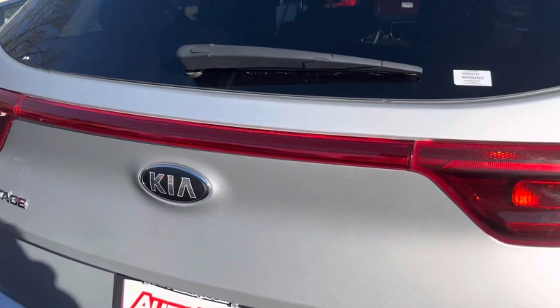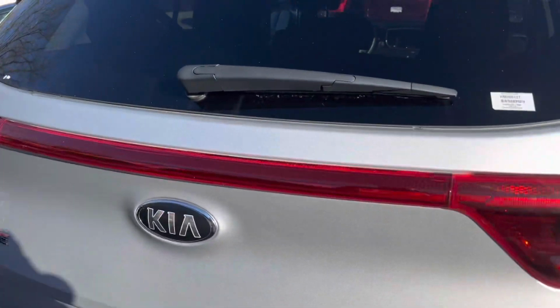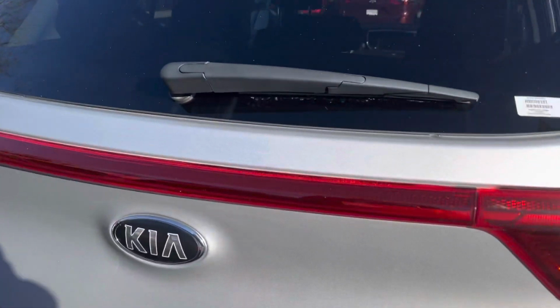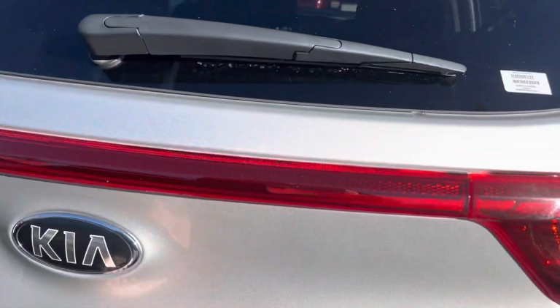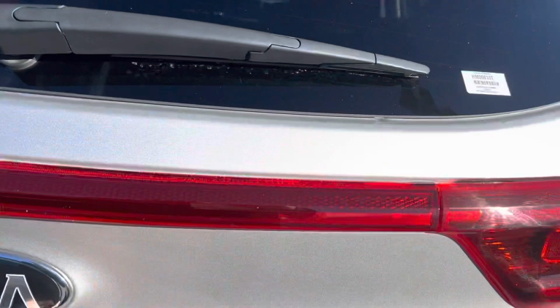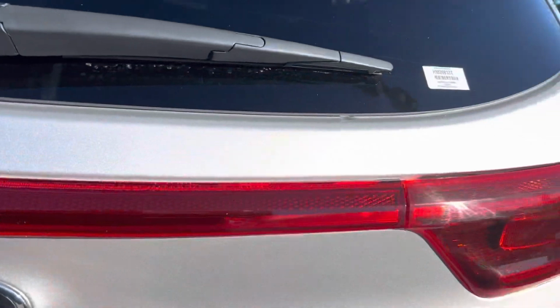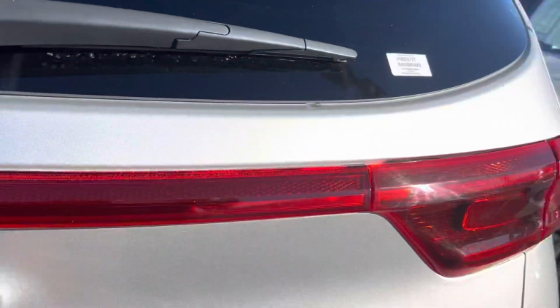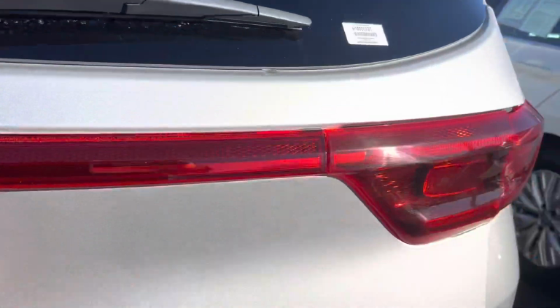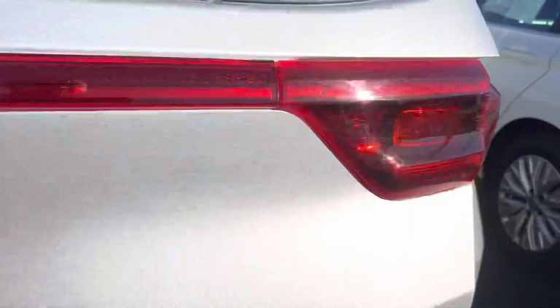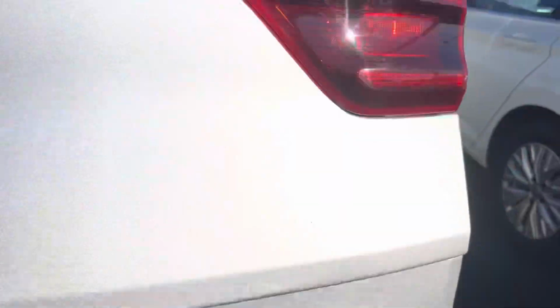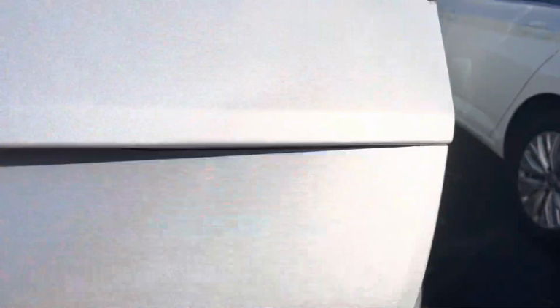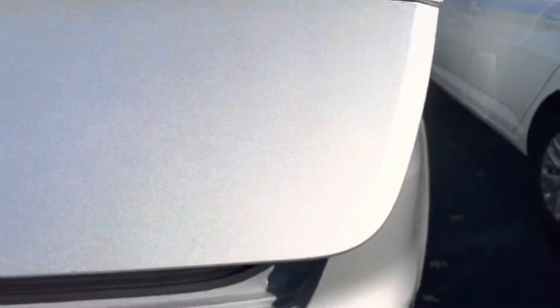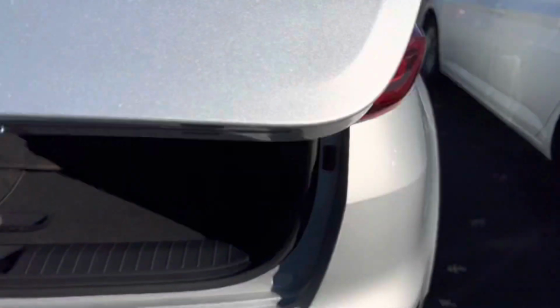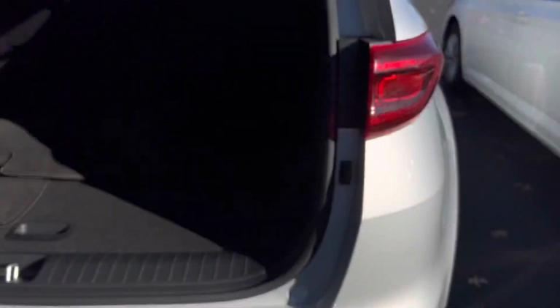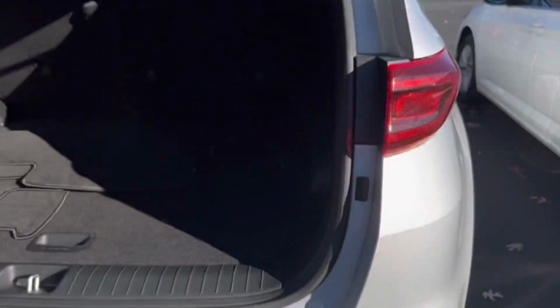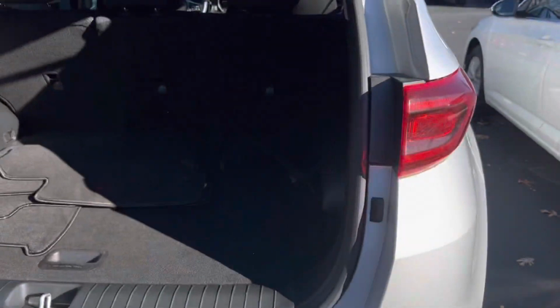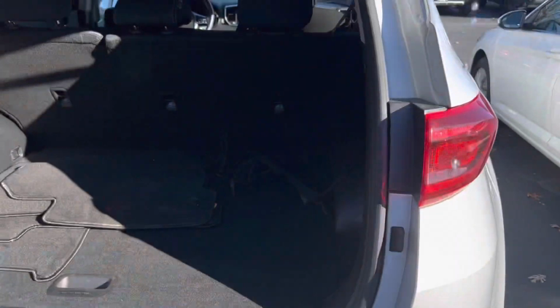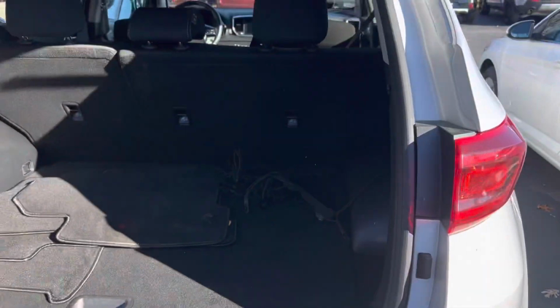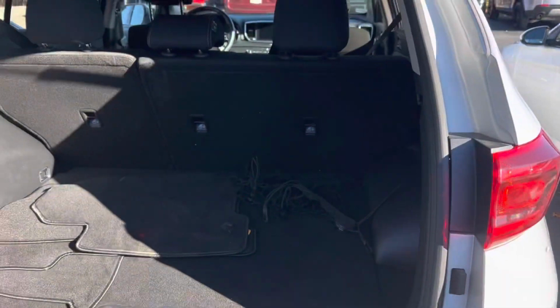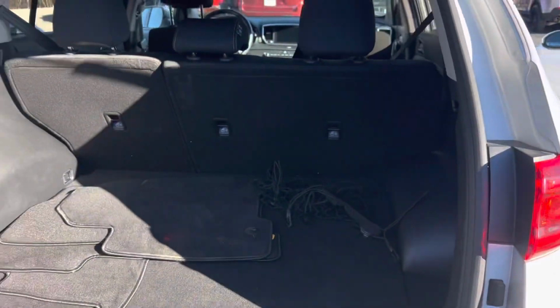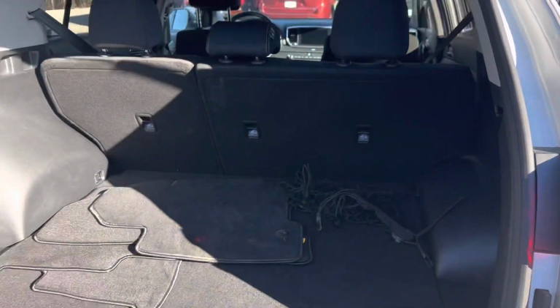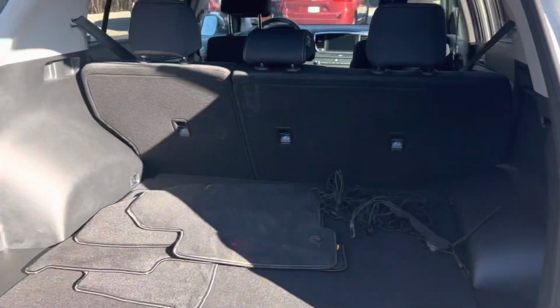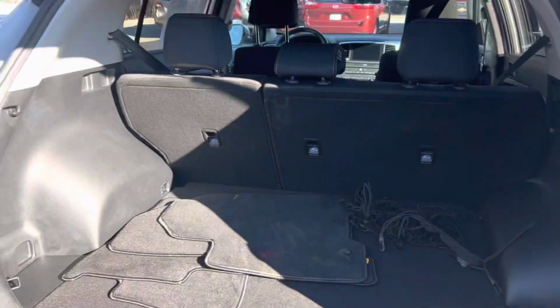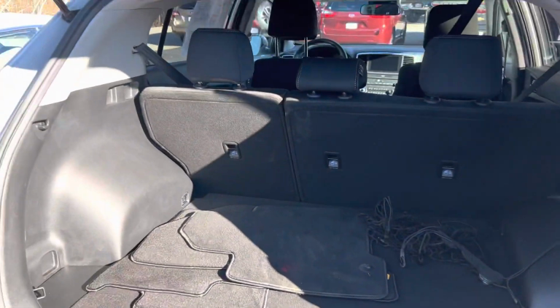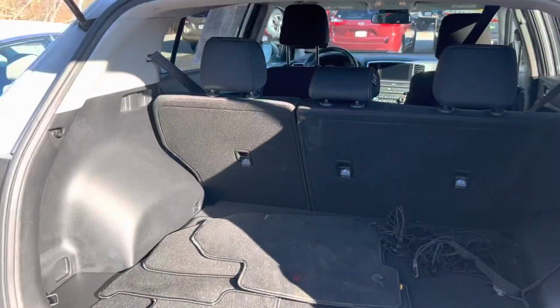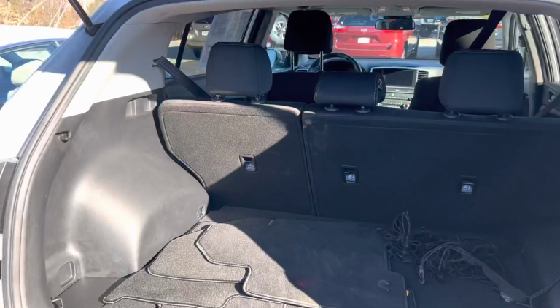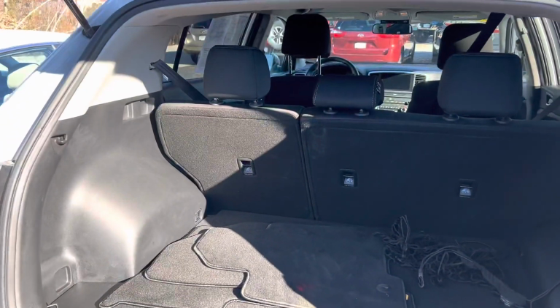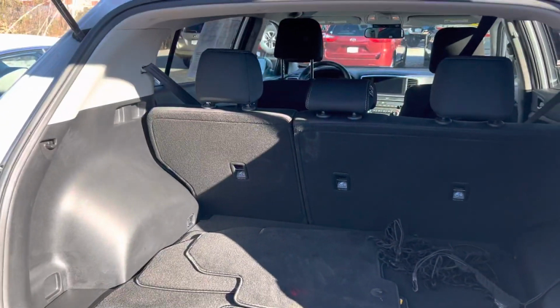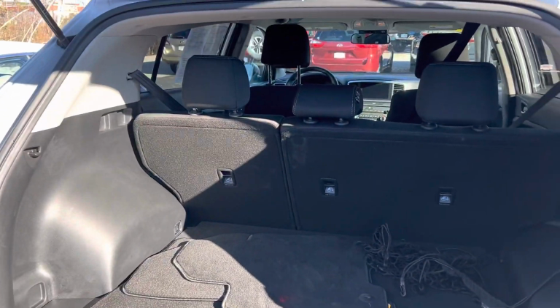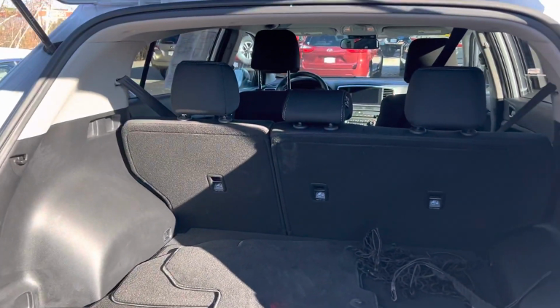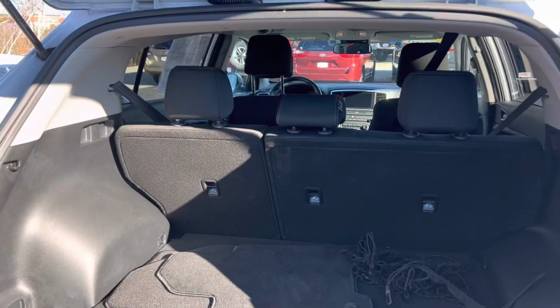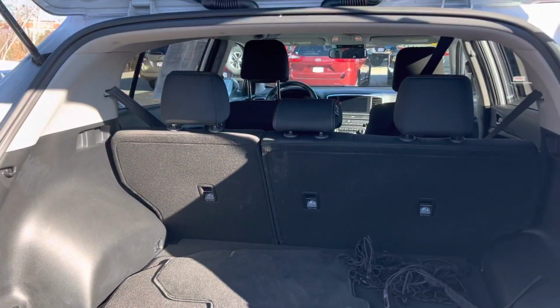Just look at the trunk — tons of storage space in the back.